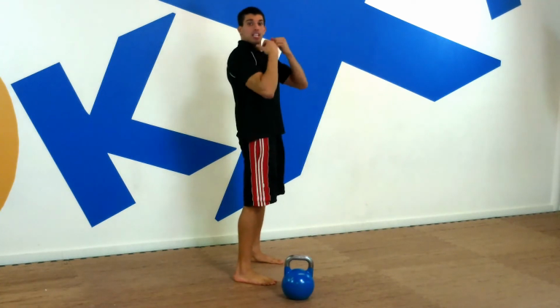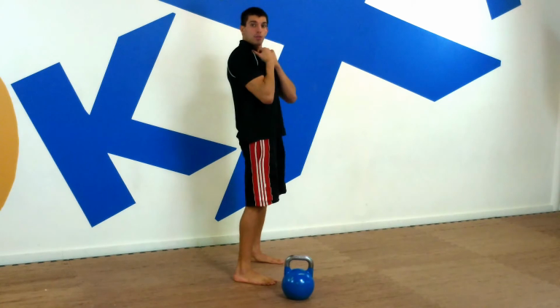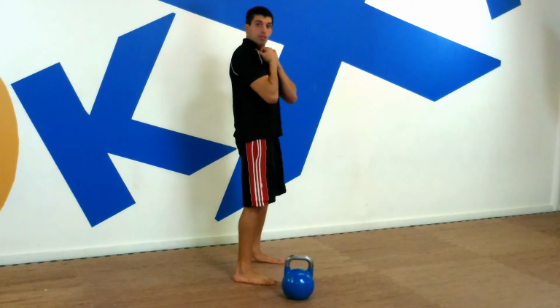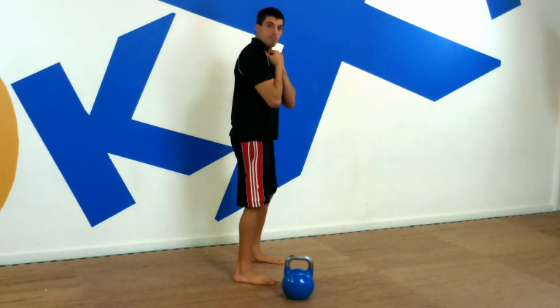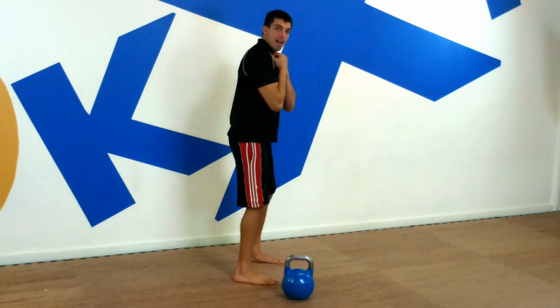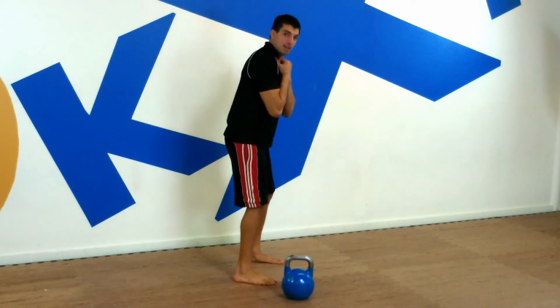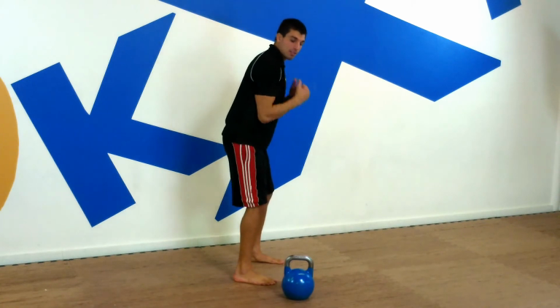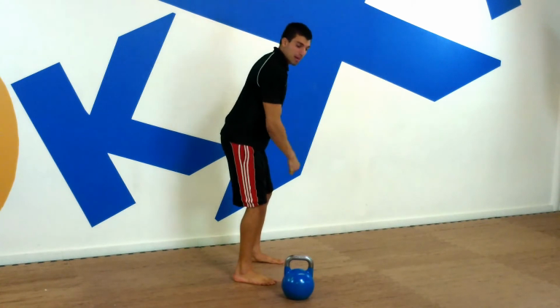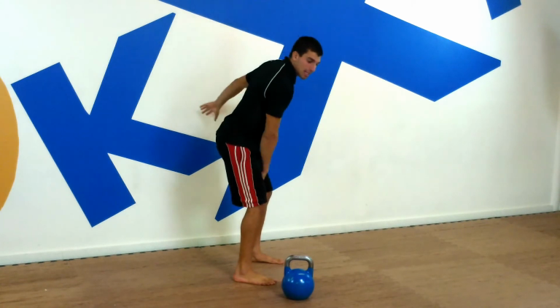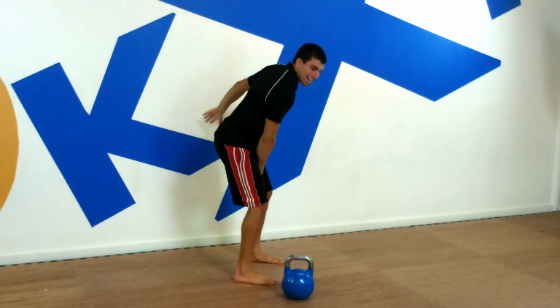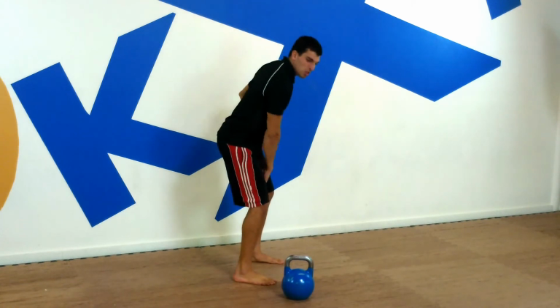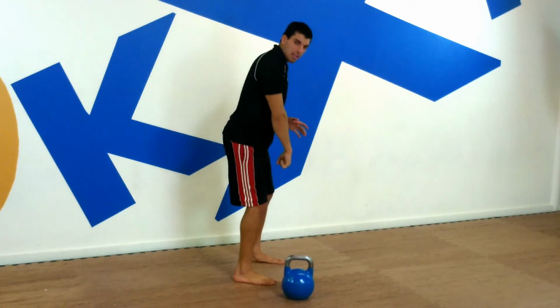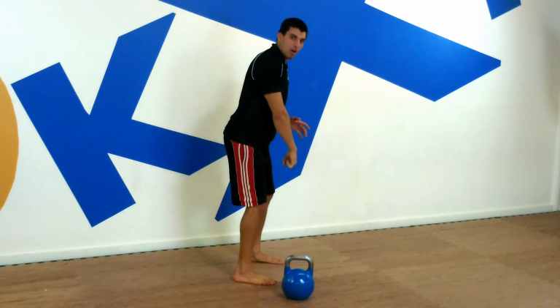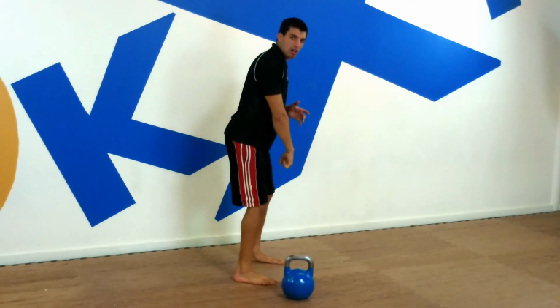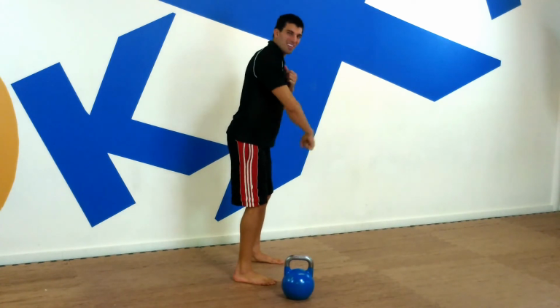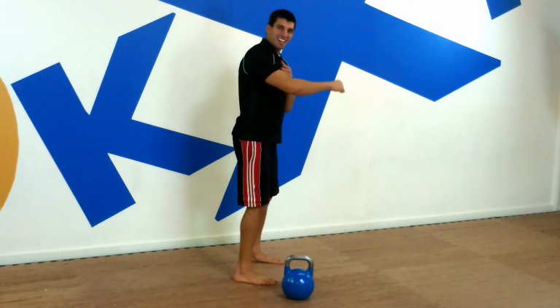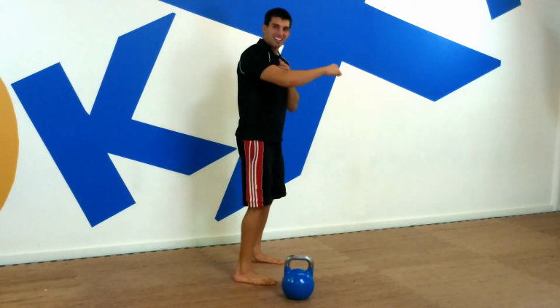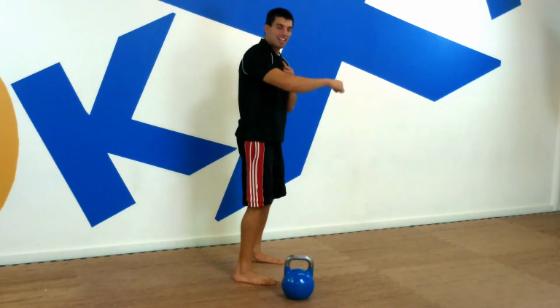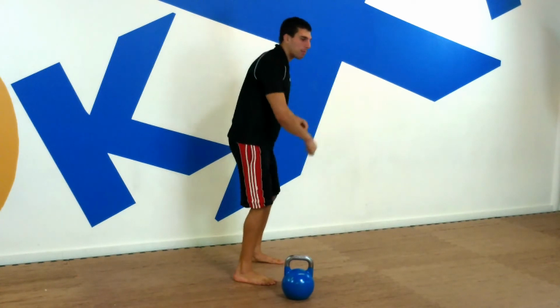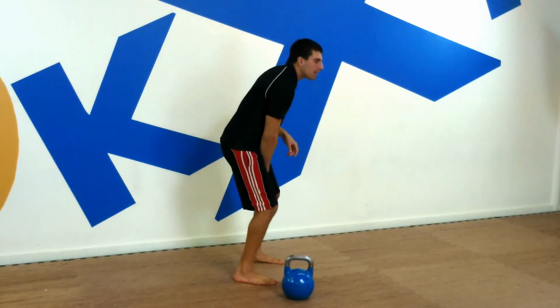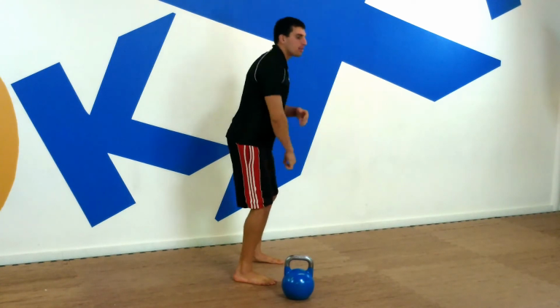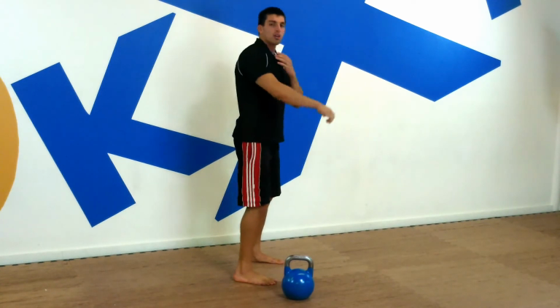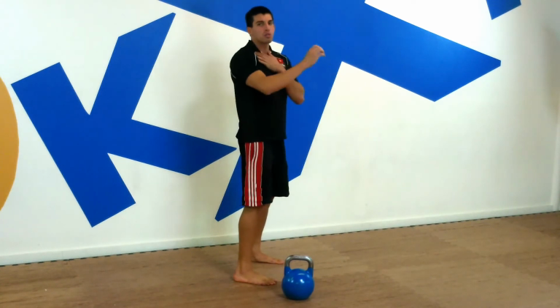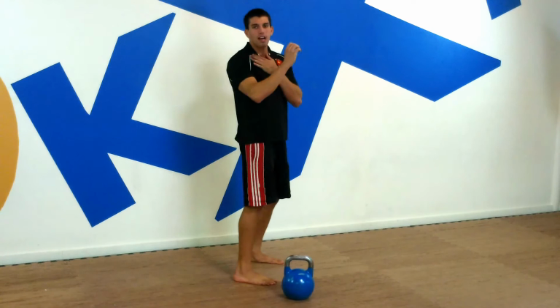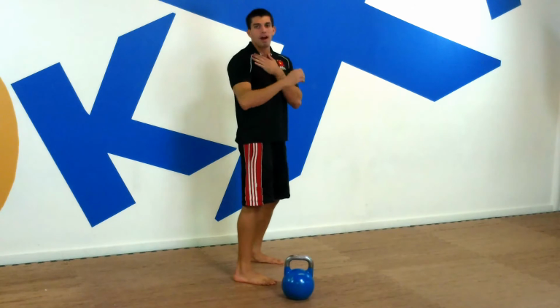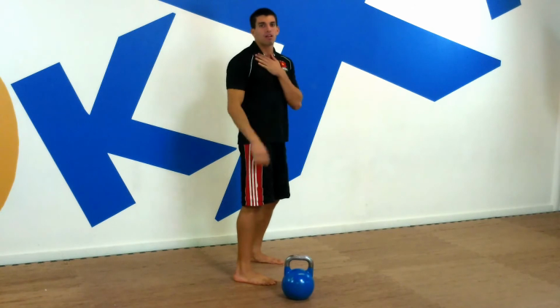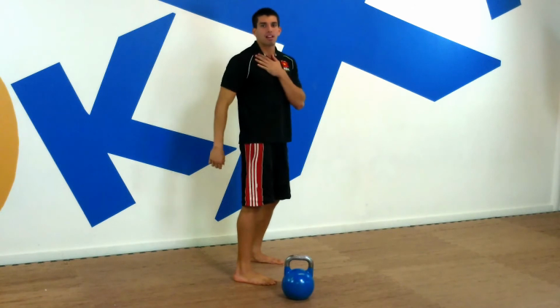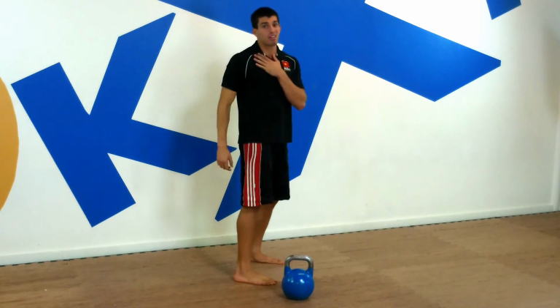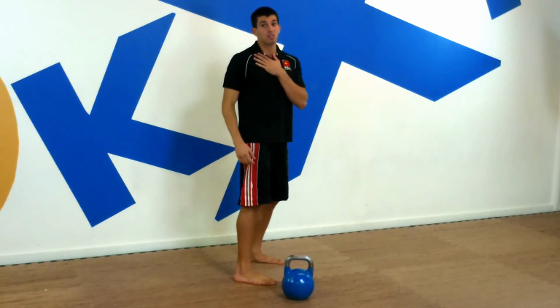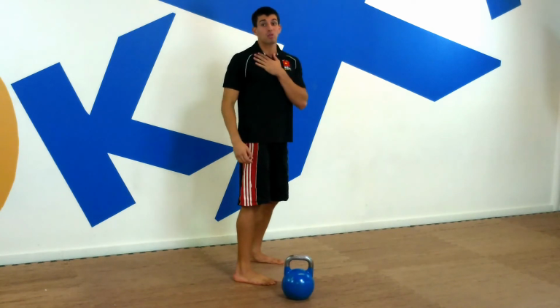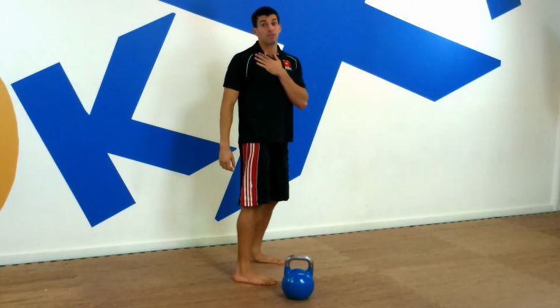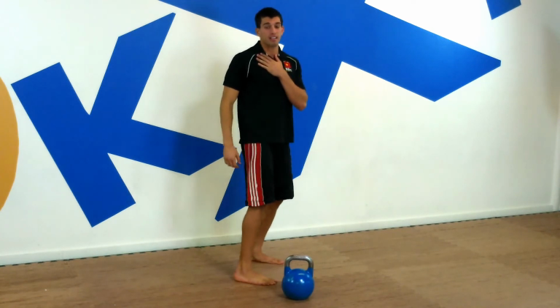If you bring it down and you use that arm instead of your hip, you're going to lose a lot of power and you're going to lose it really fast.